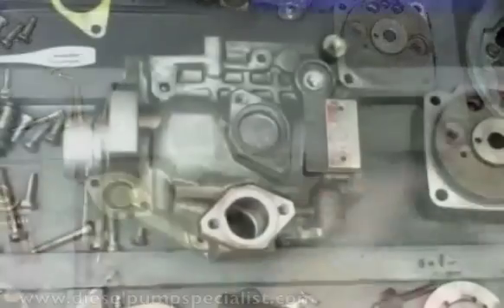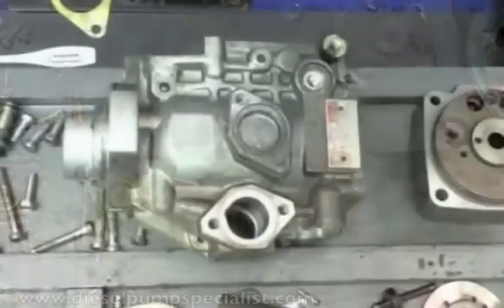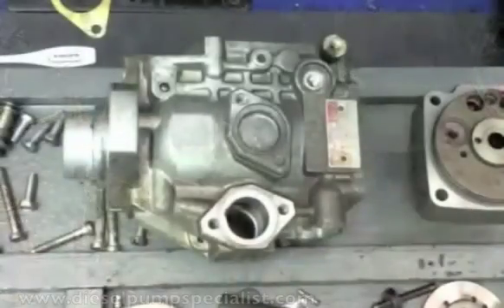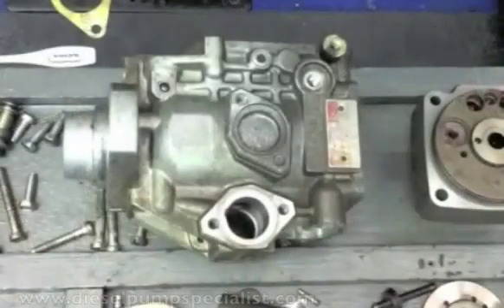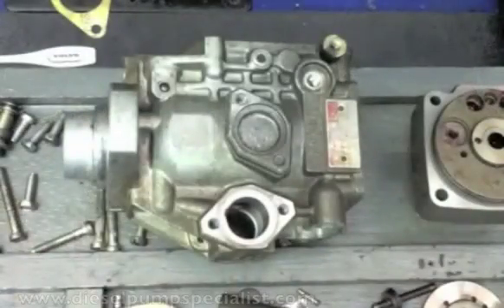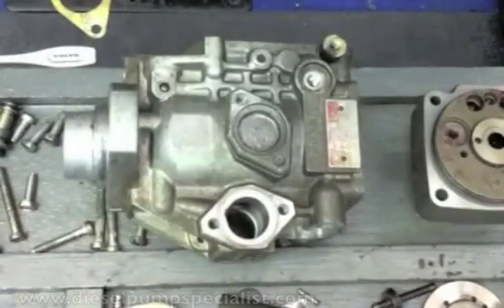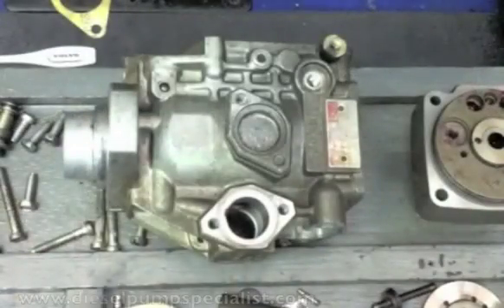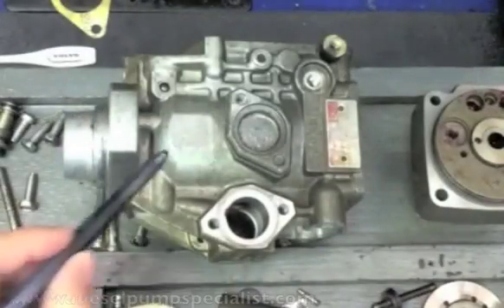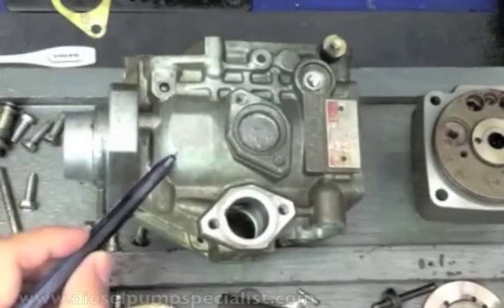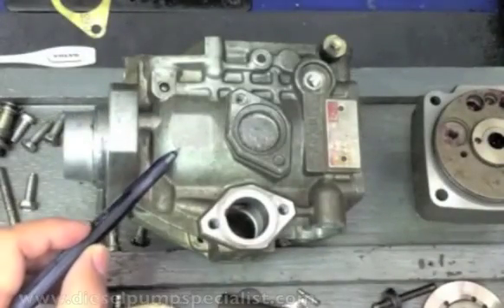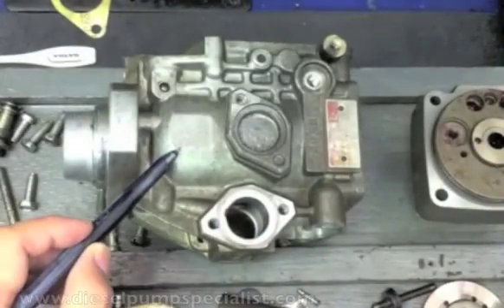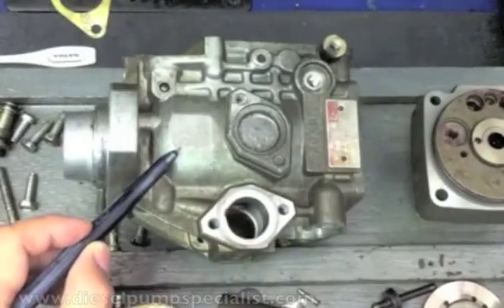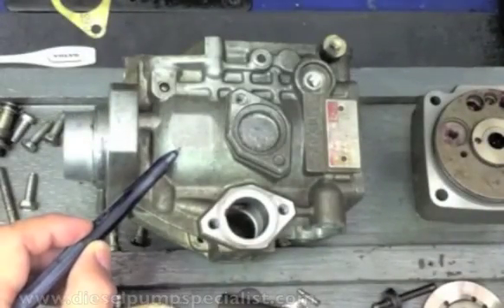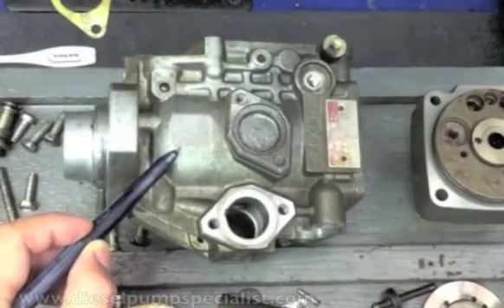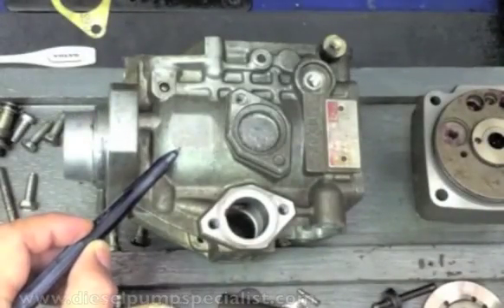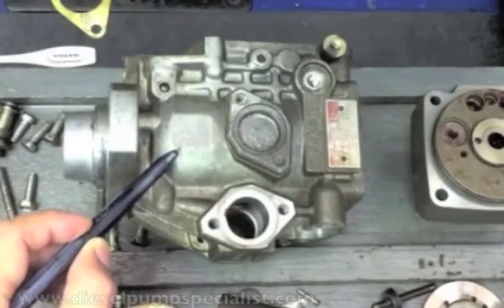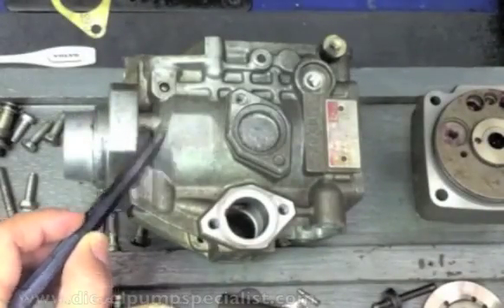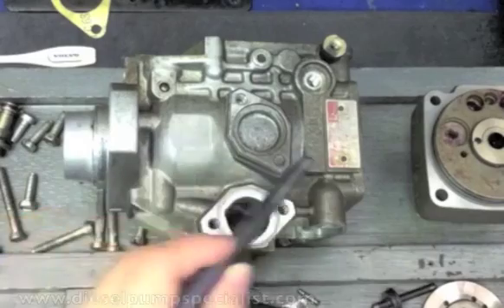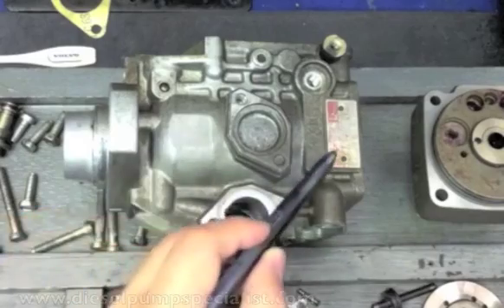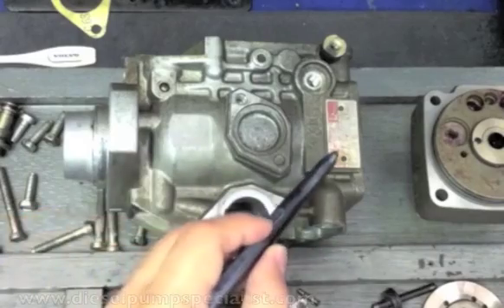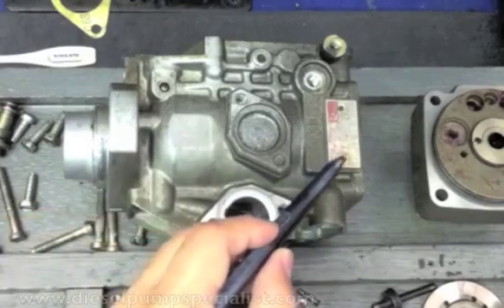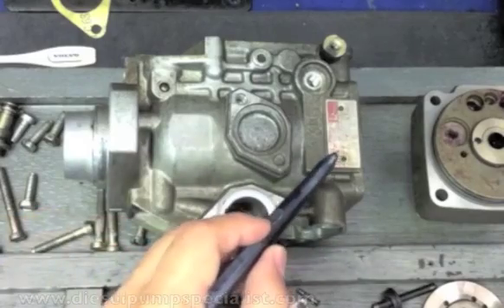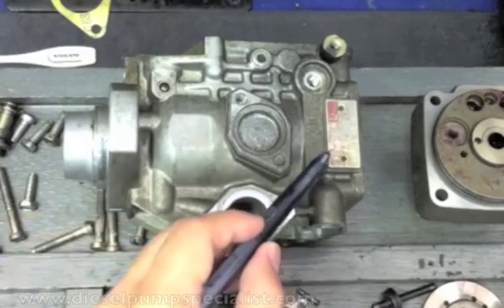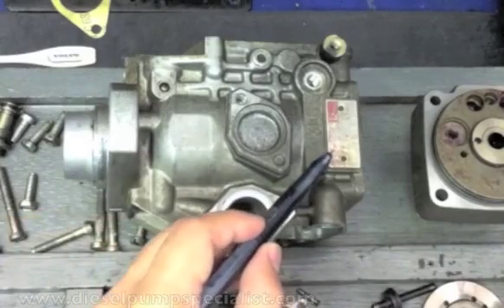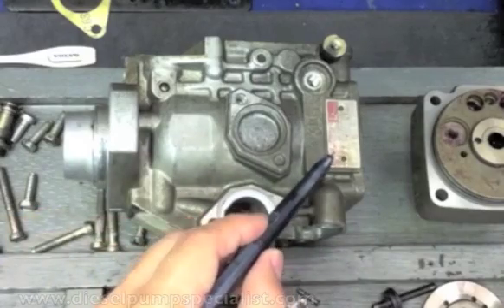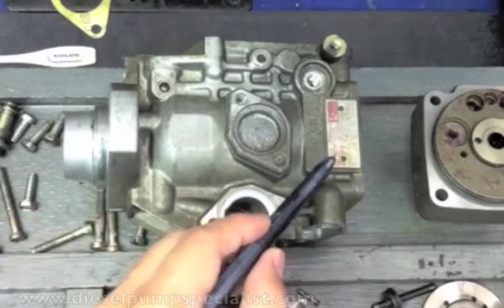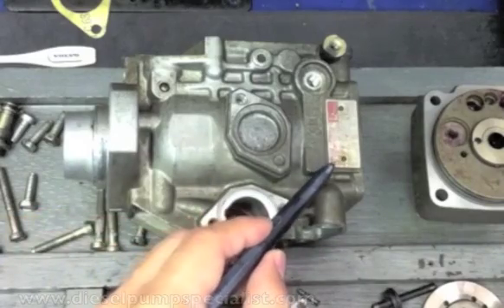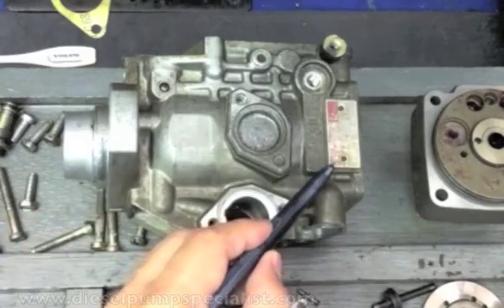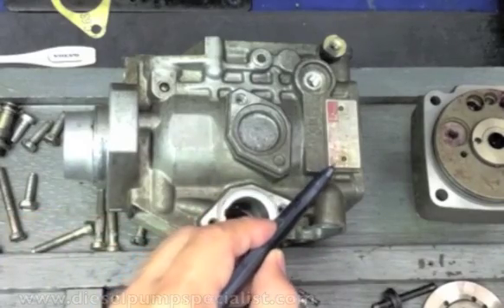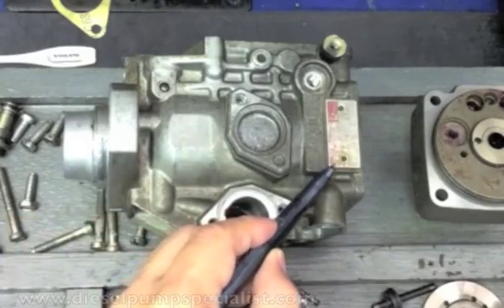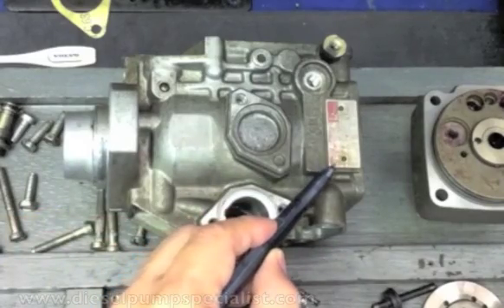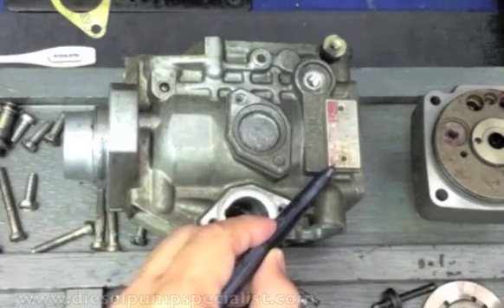In some cases where the sticker on the housing disappears, you can also use the nameplate on the pump housing.